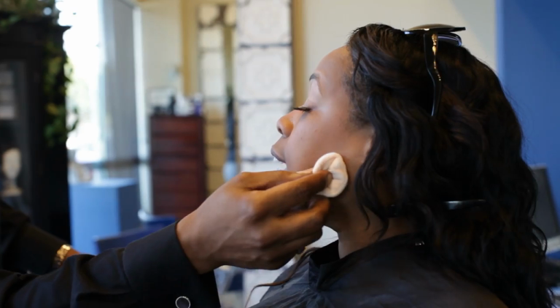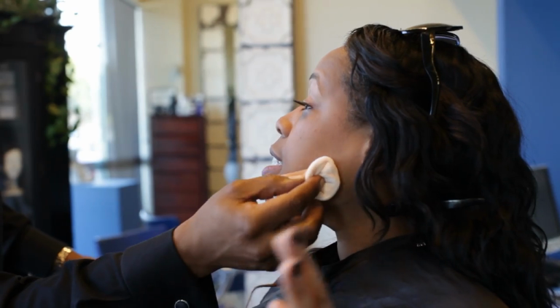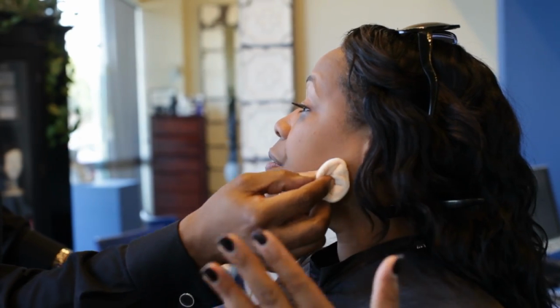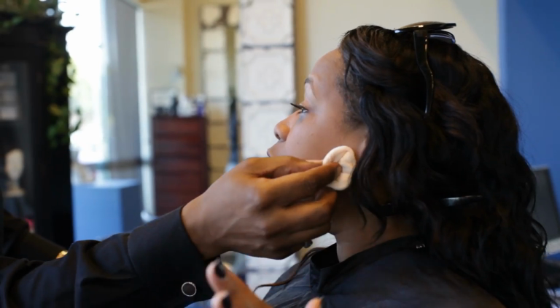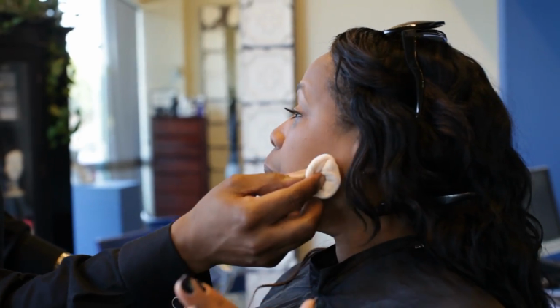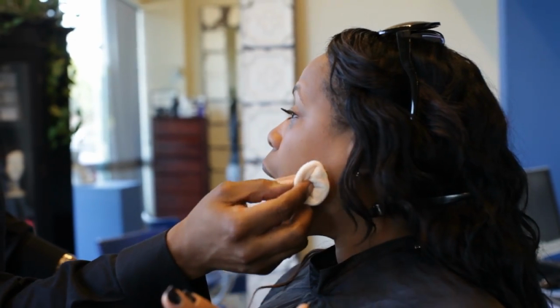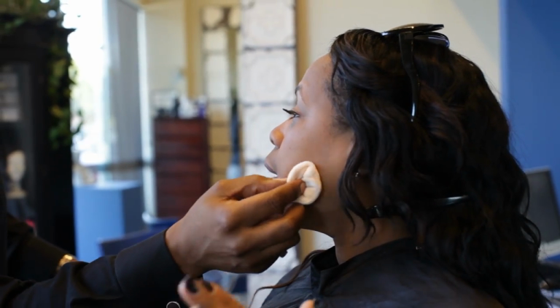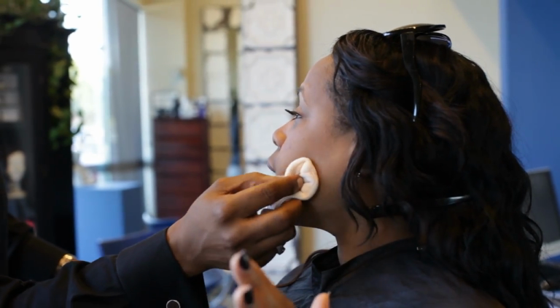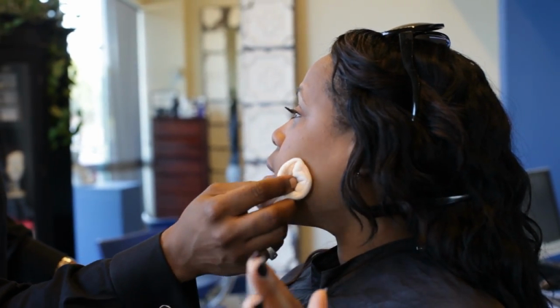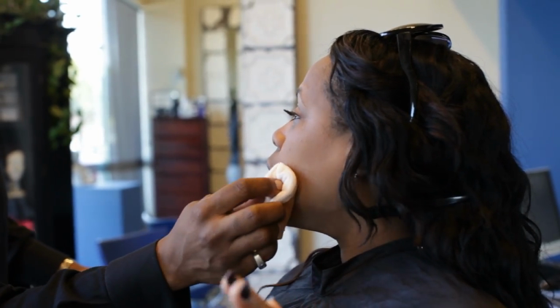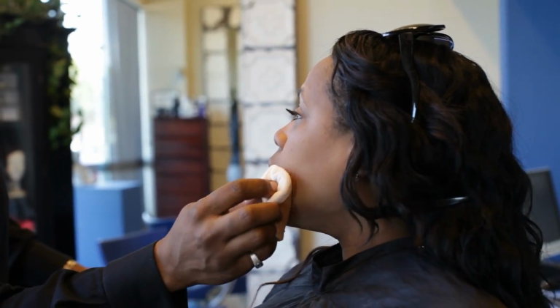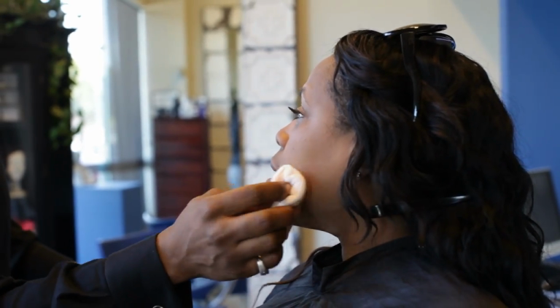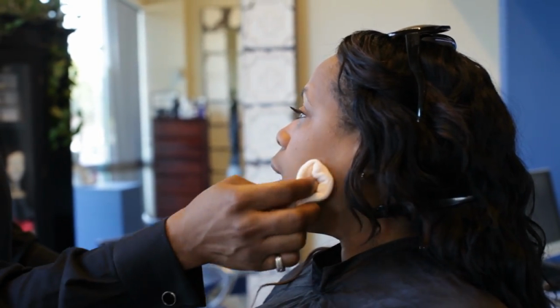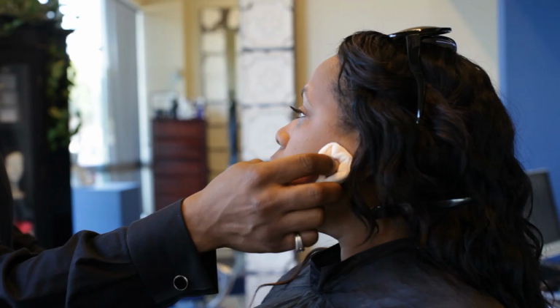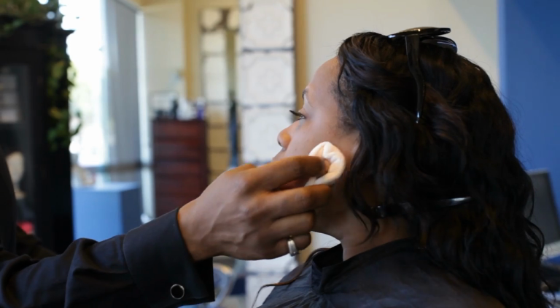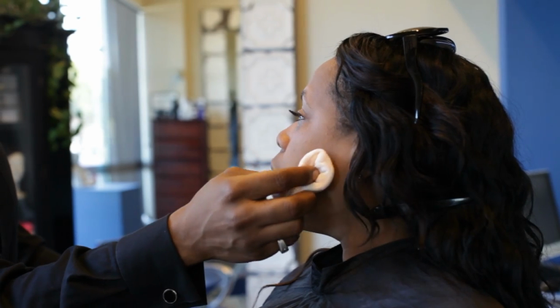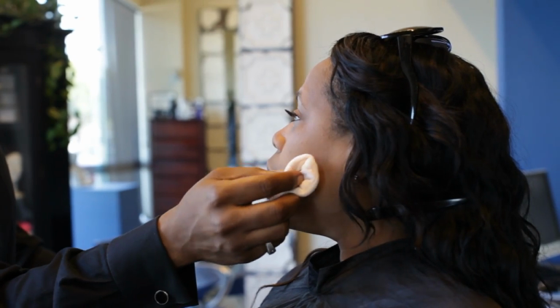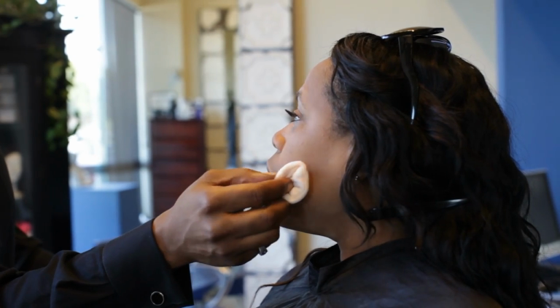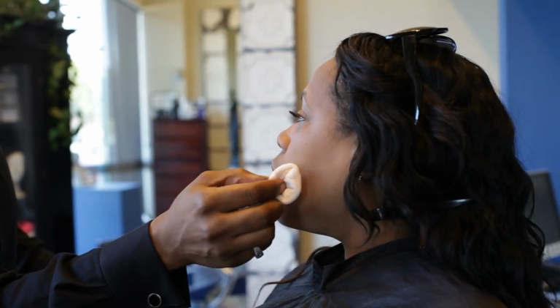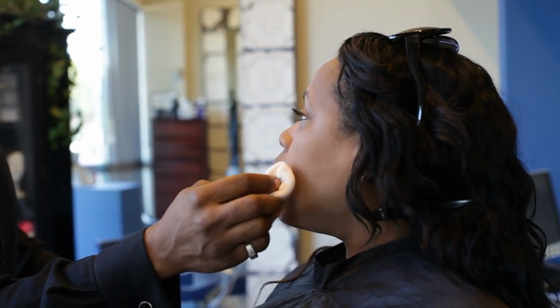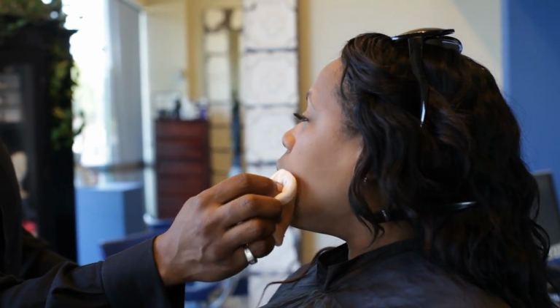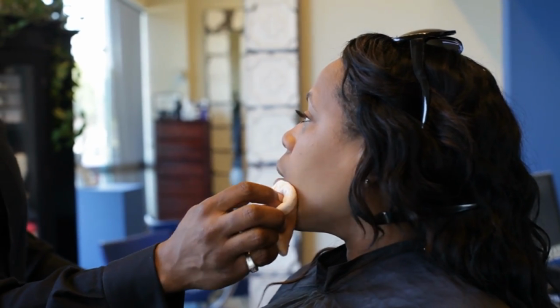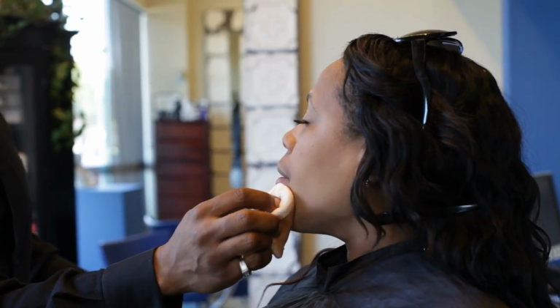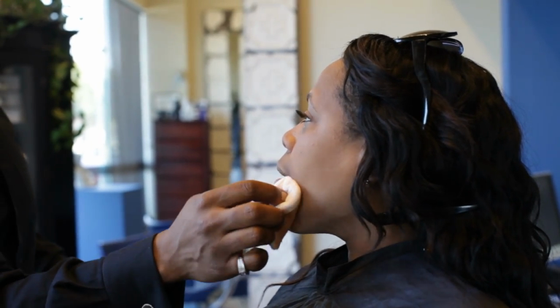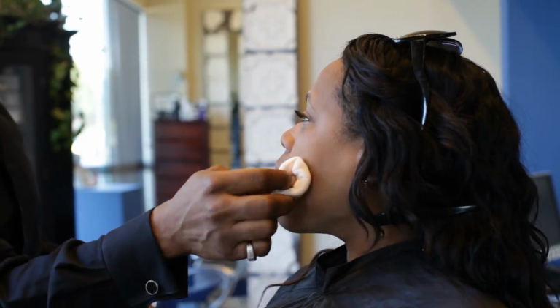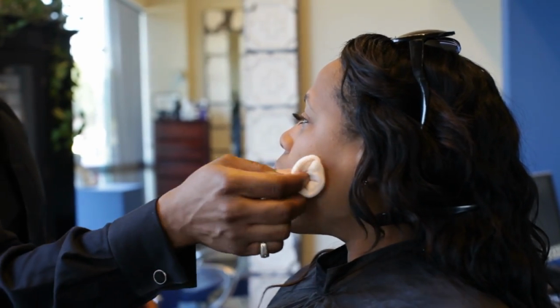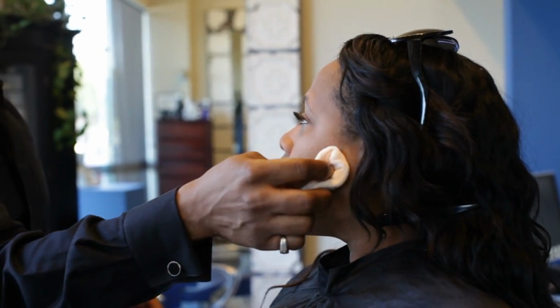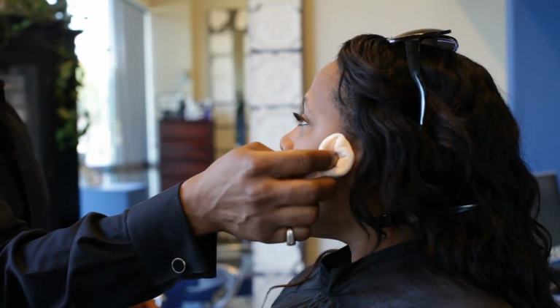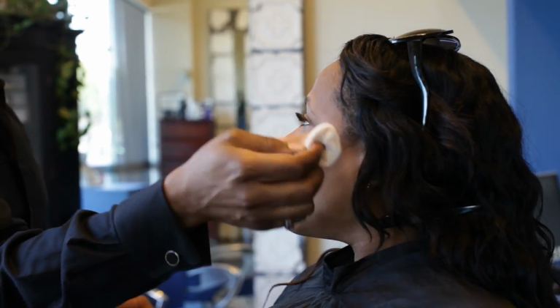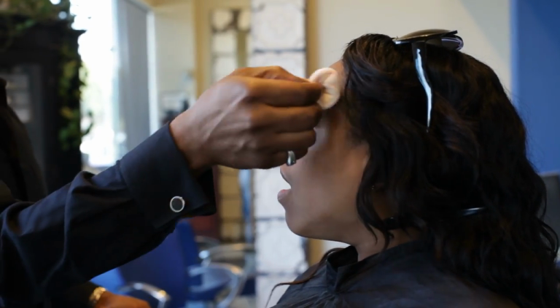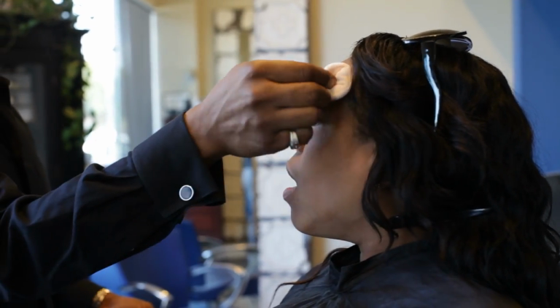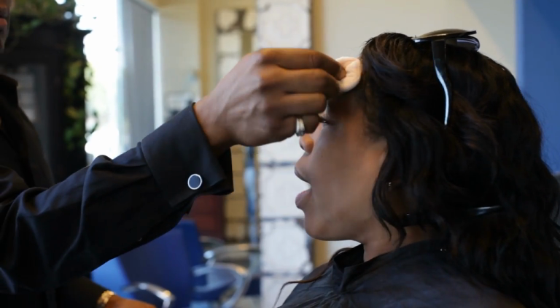This is your finishing powder. This is to solidify everything that we just did.